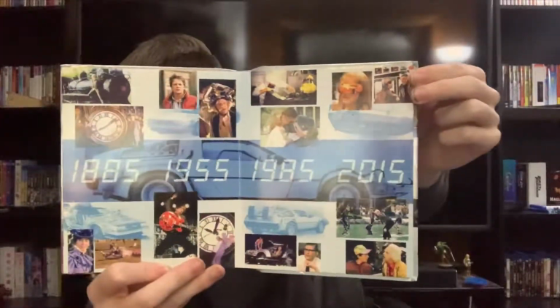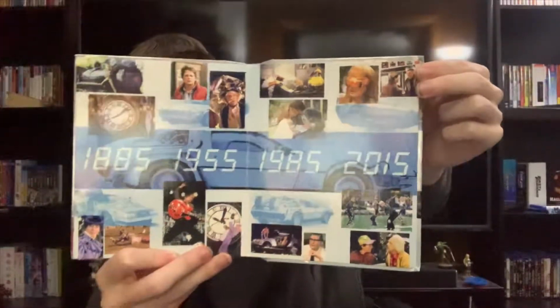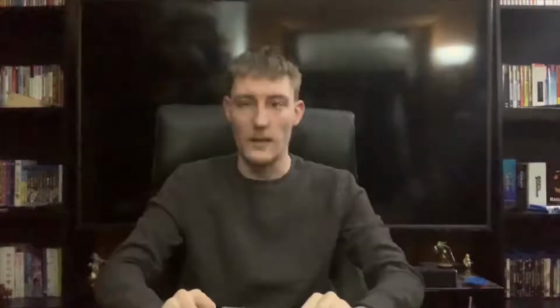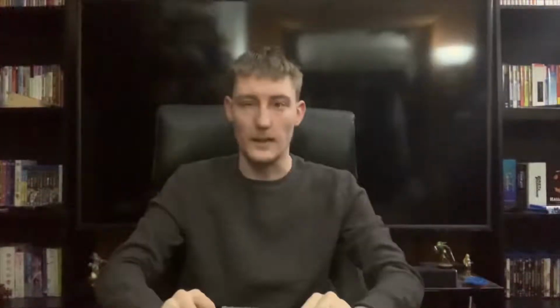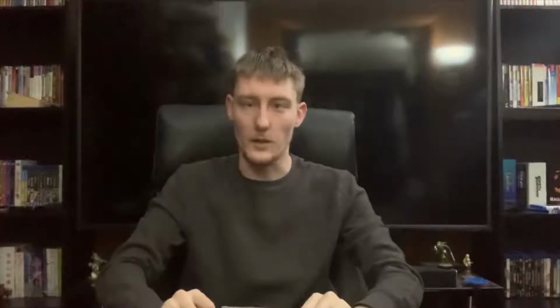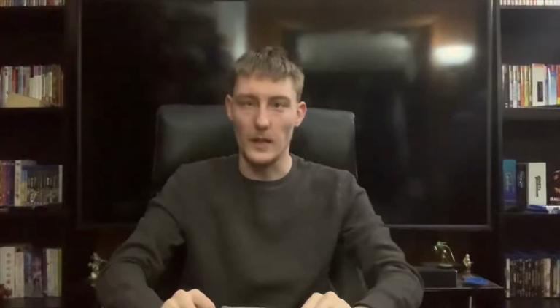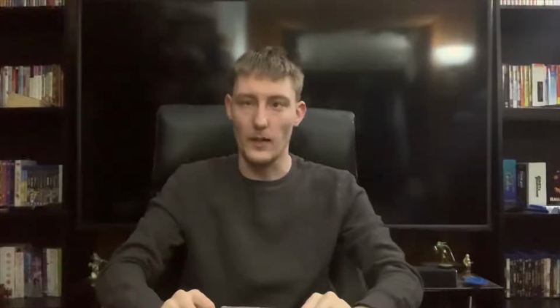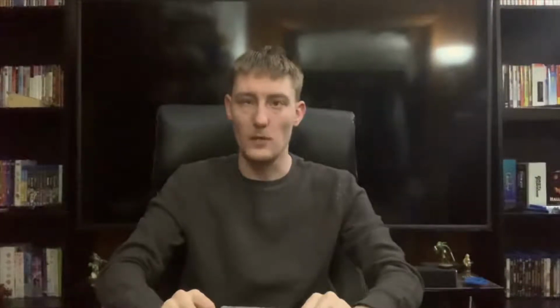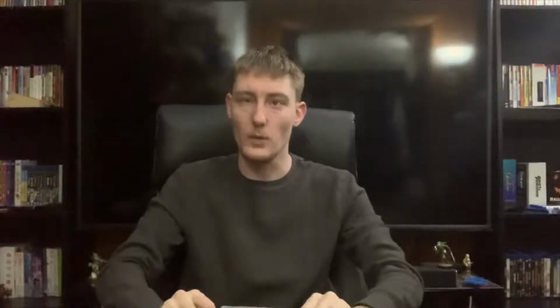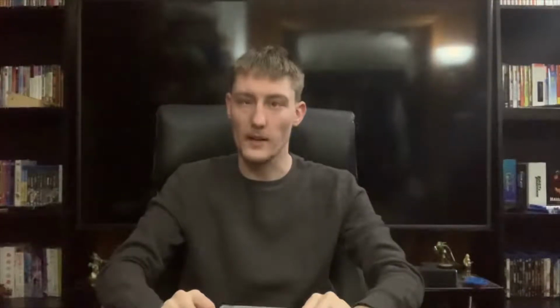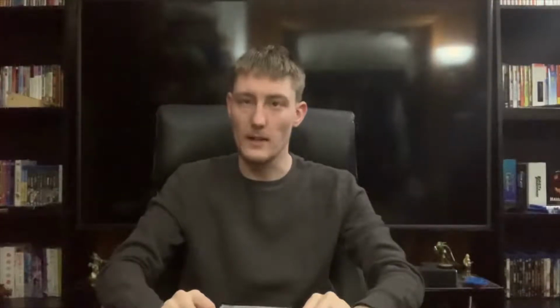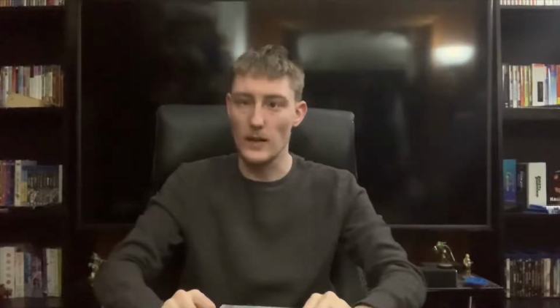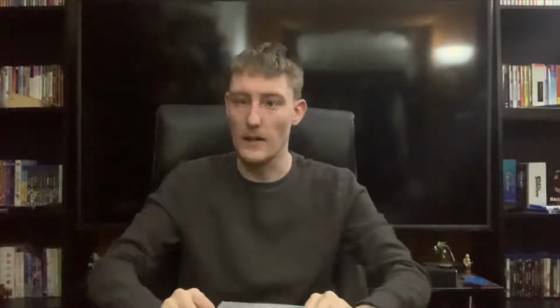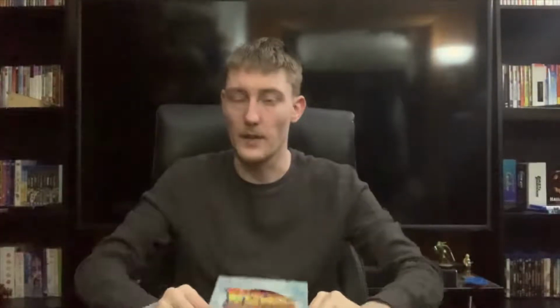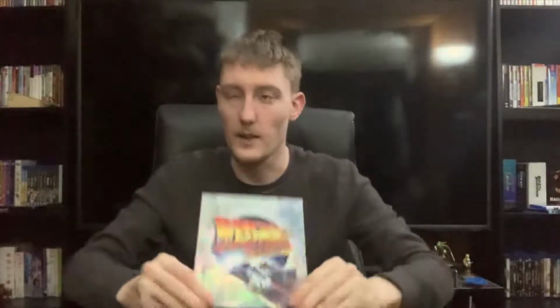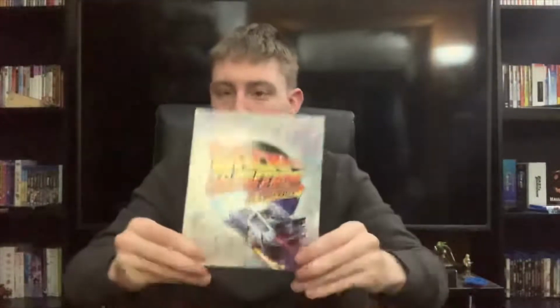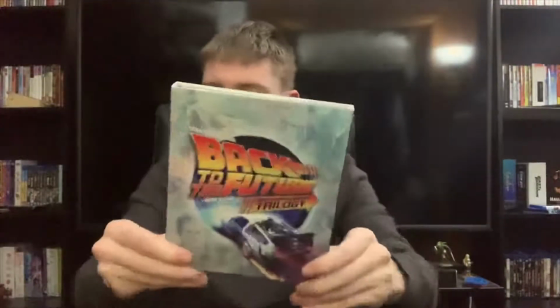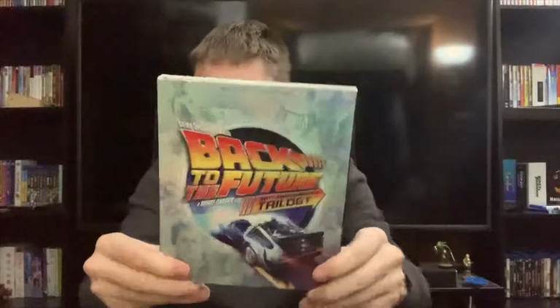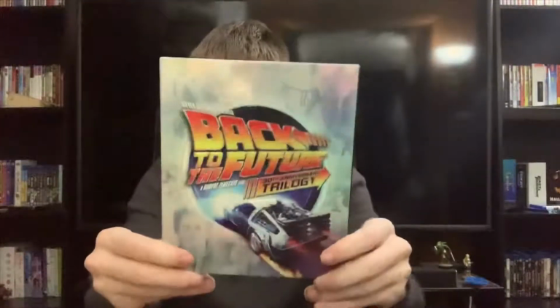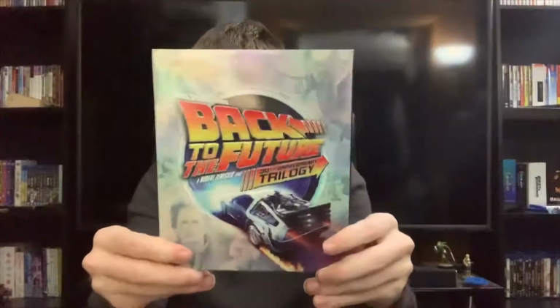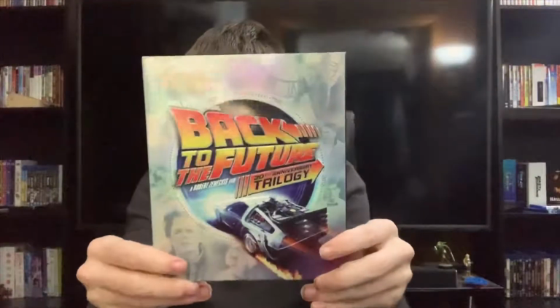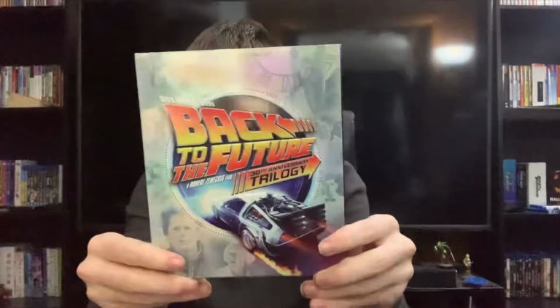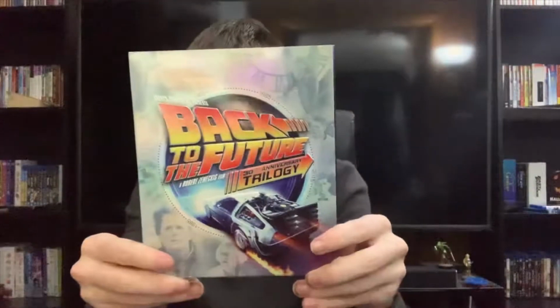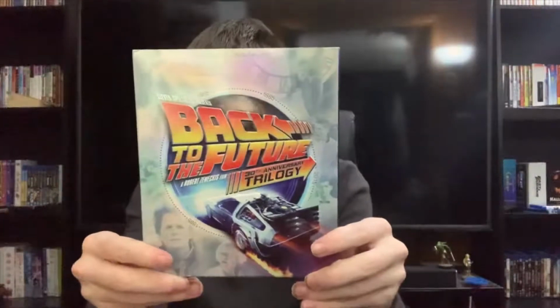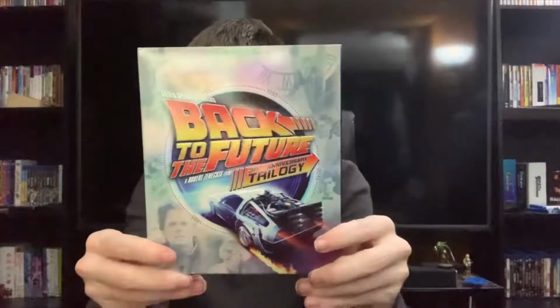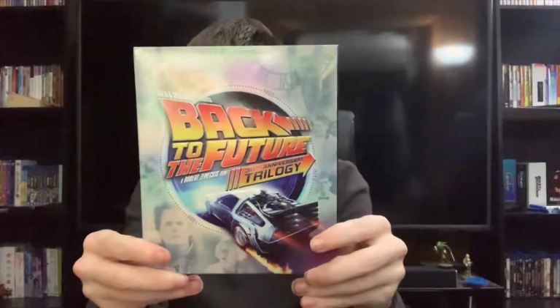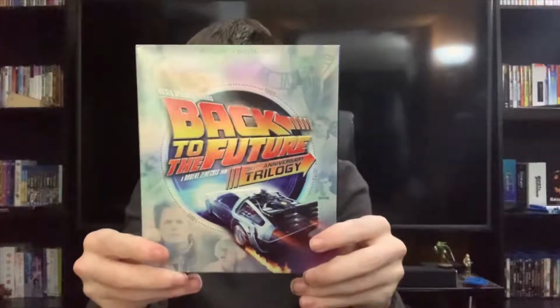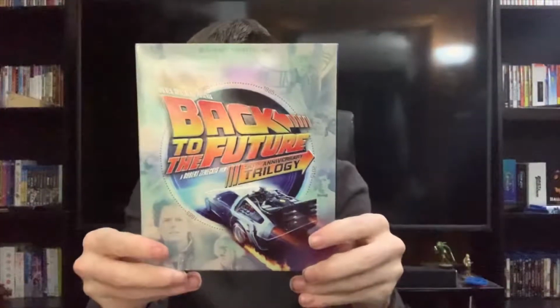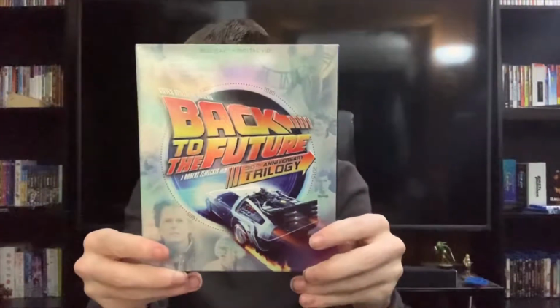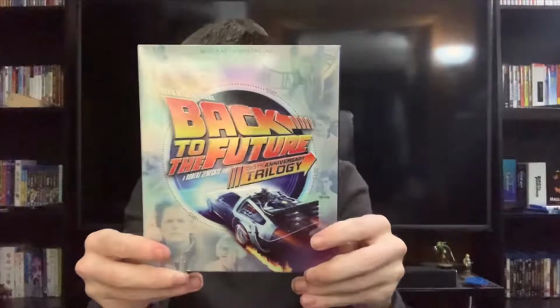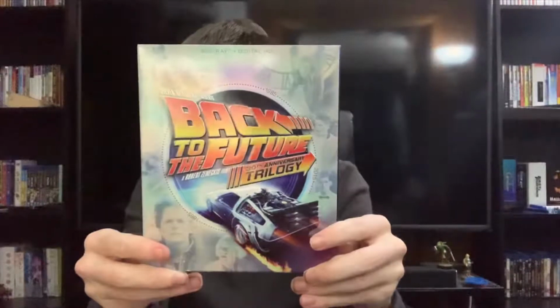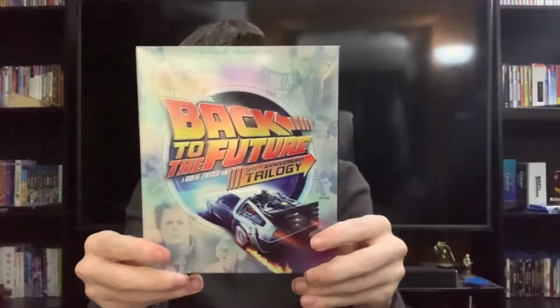That does it for today's video. Once again, we have the Back to the Future 30th Anniversary Trilogy.